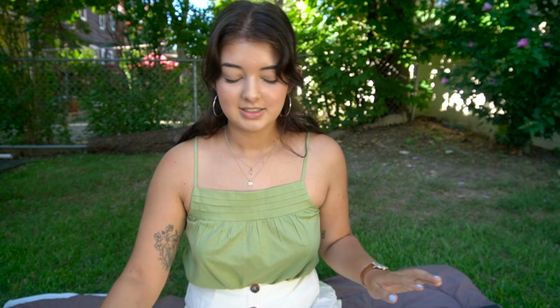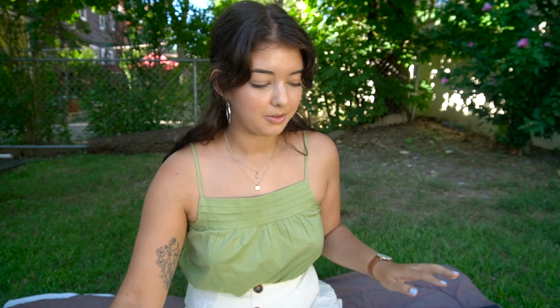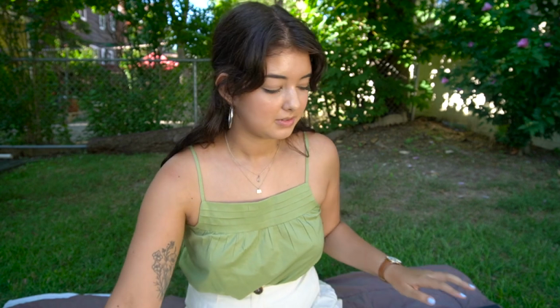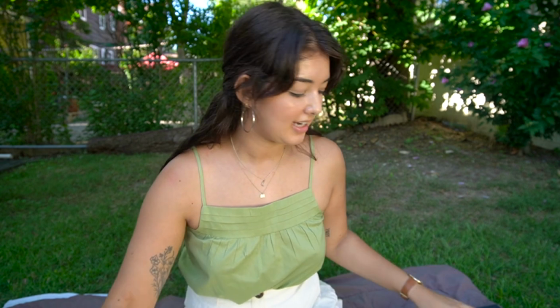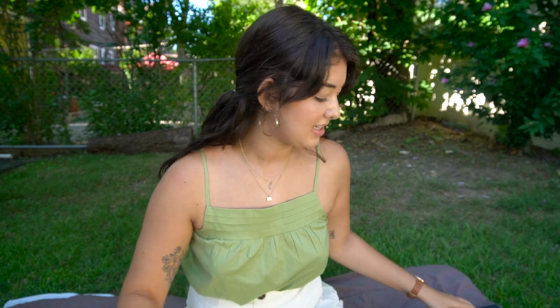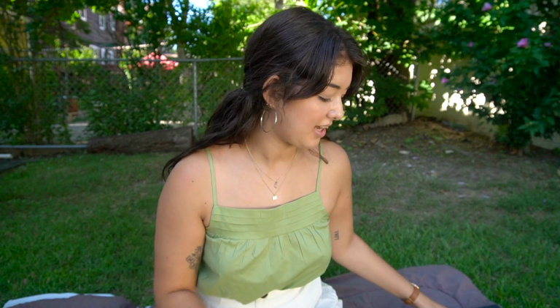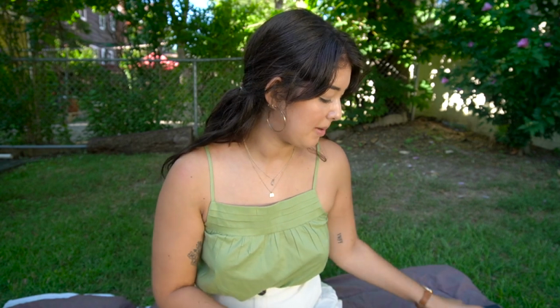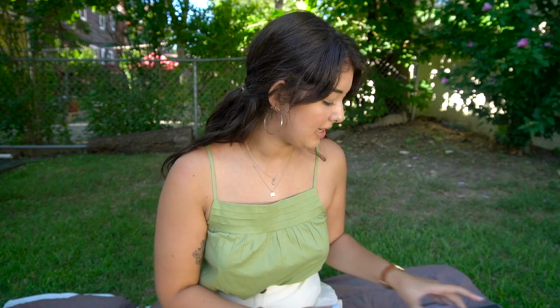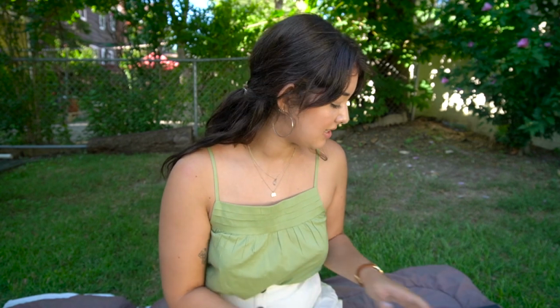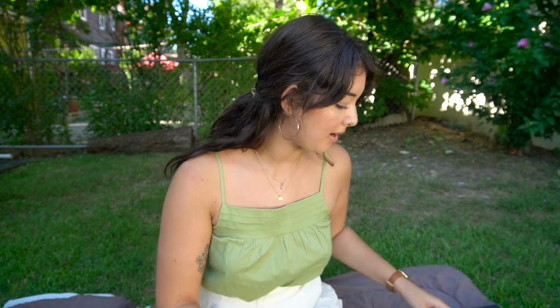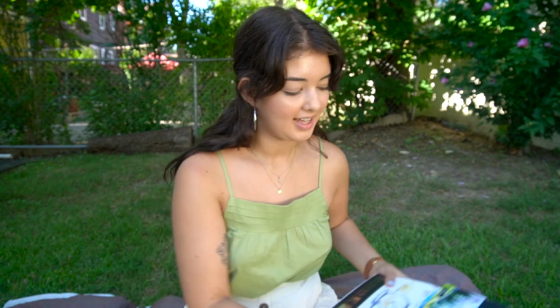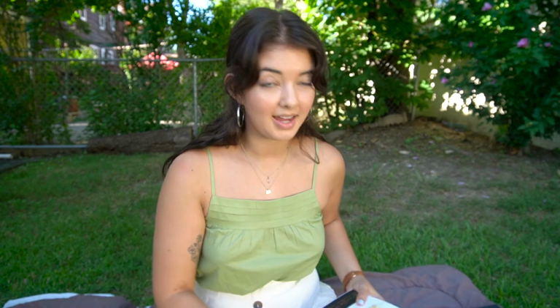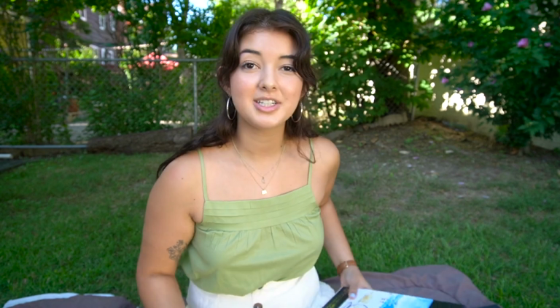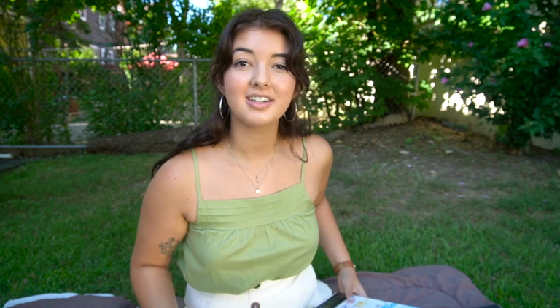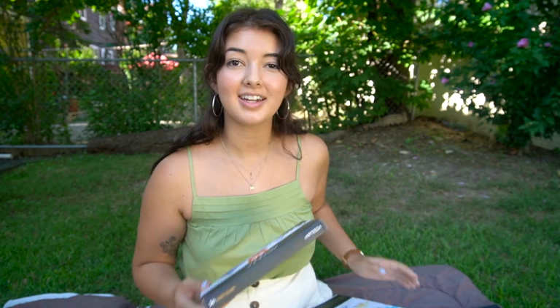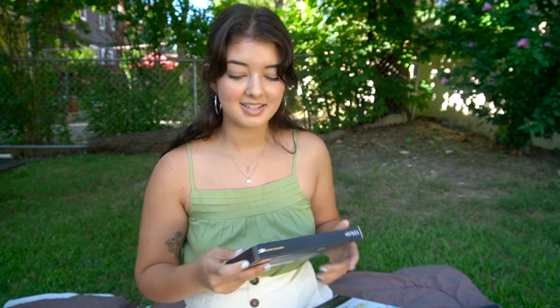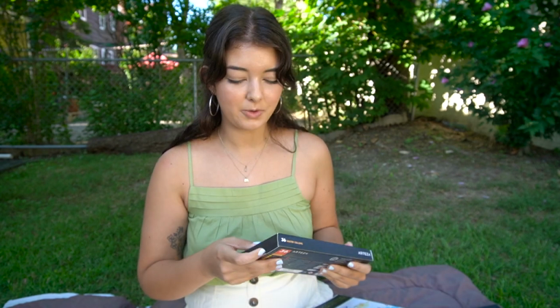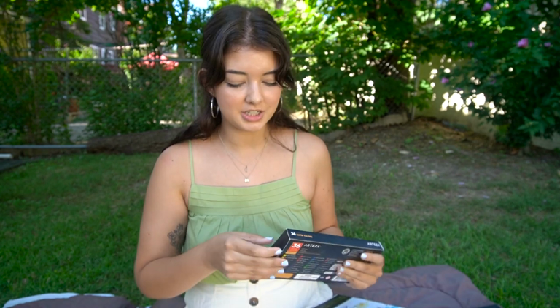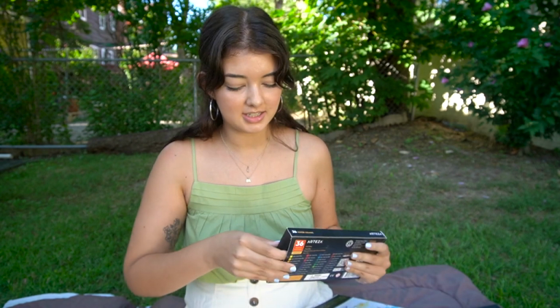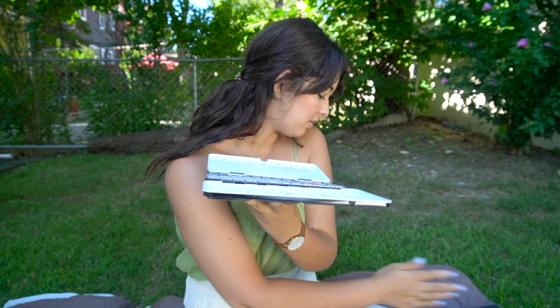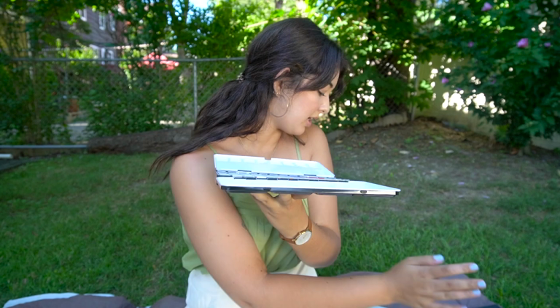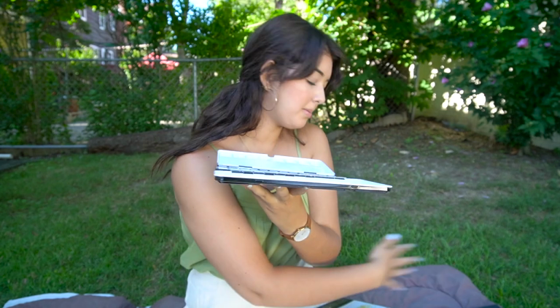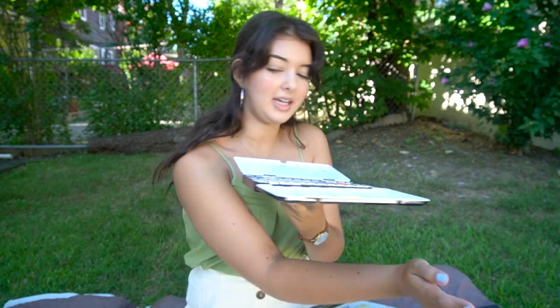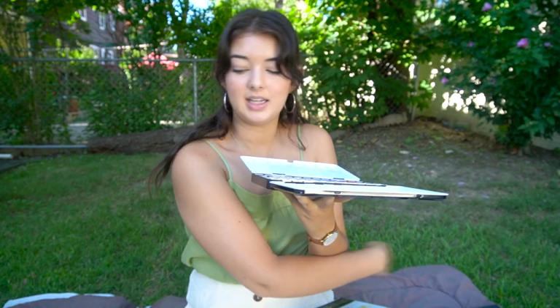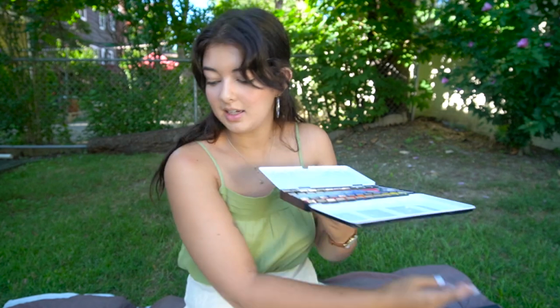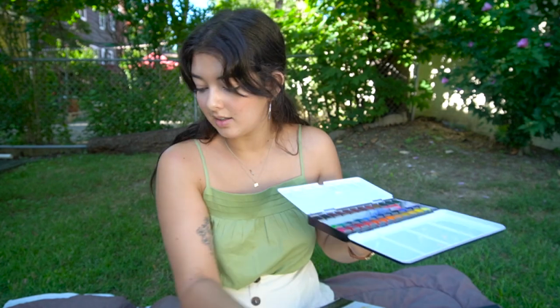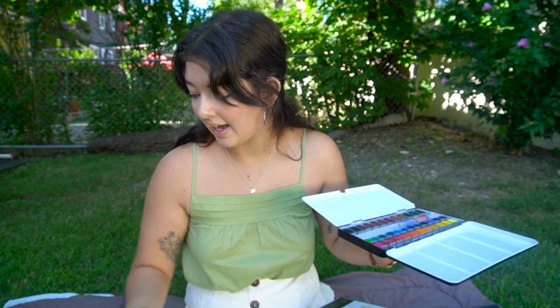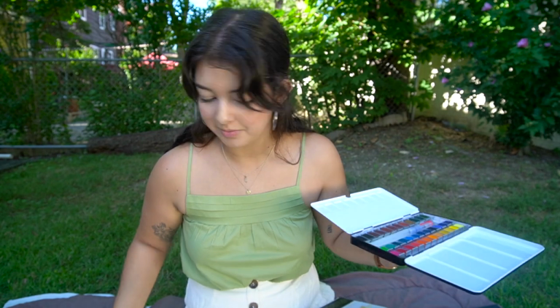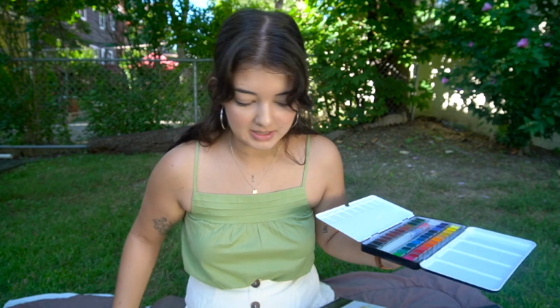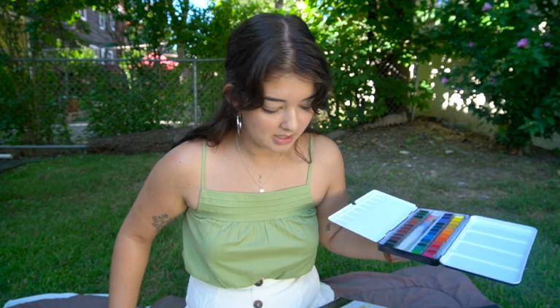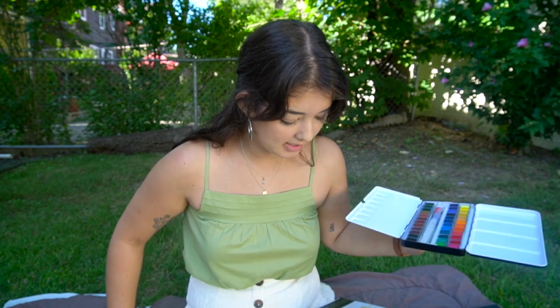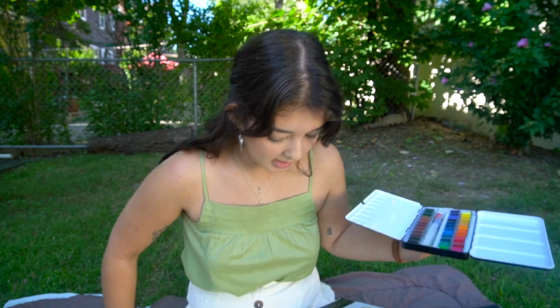So I should get my paint set up and then we should get into some questions. Oh my god, I'm going to get eaten alive by mosquitoes out here.